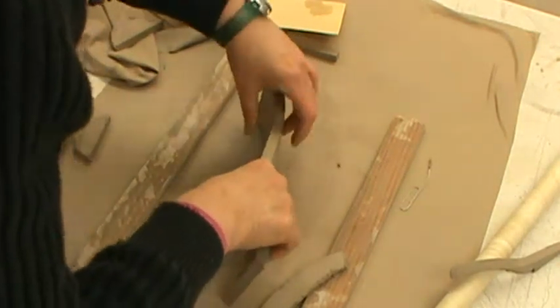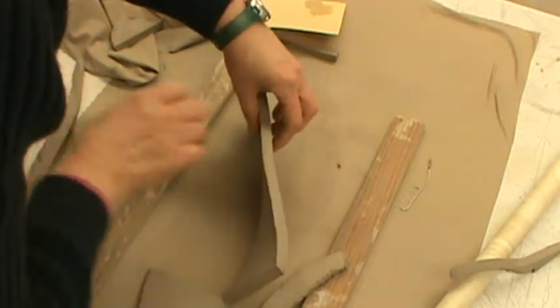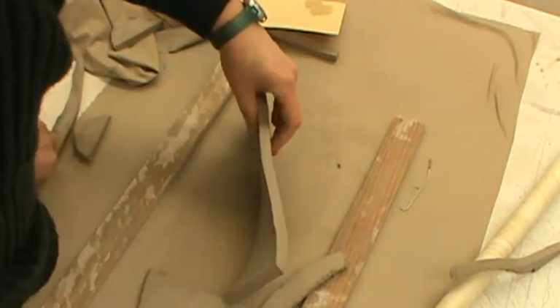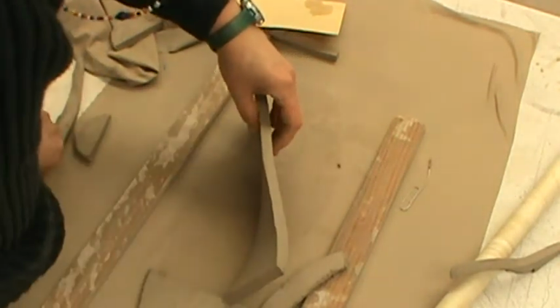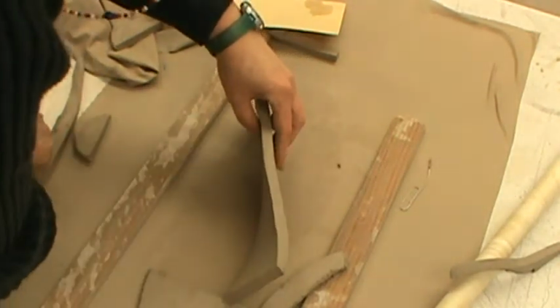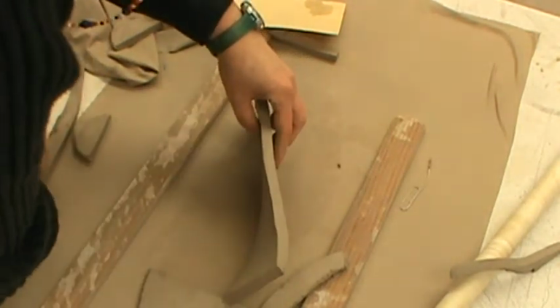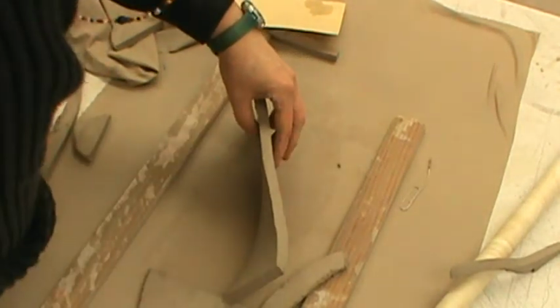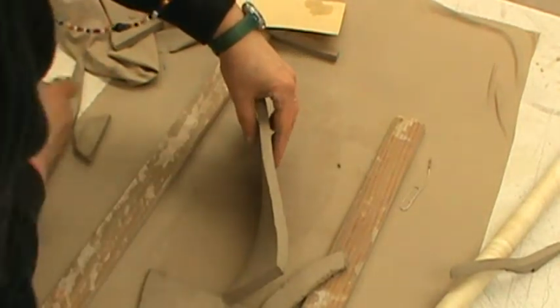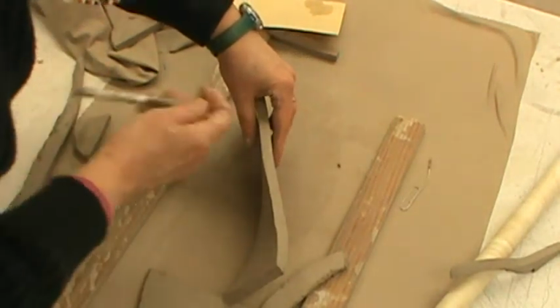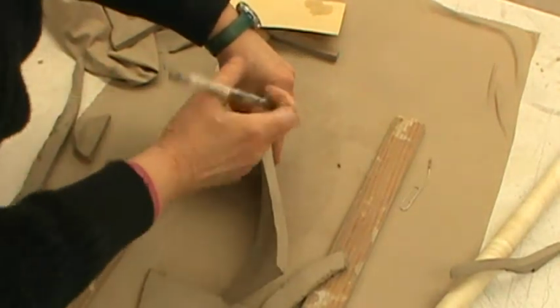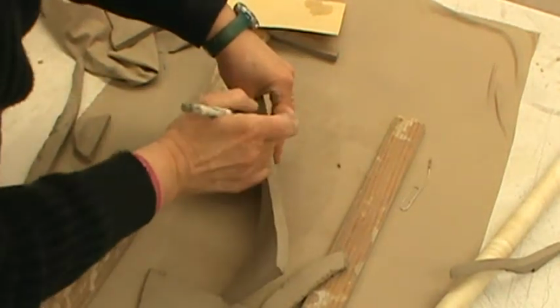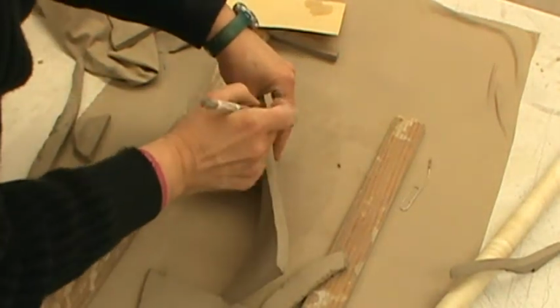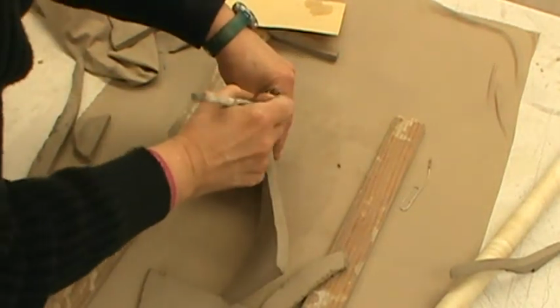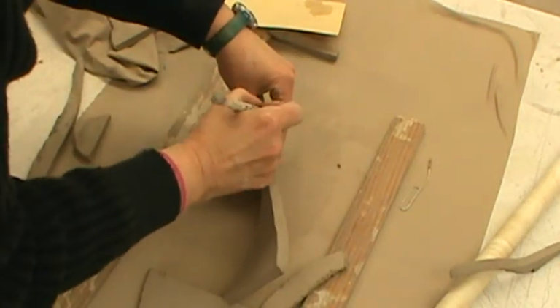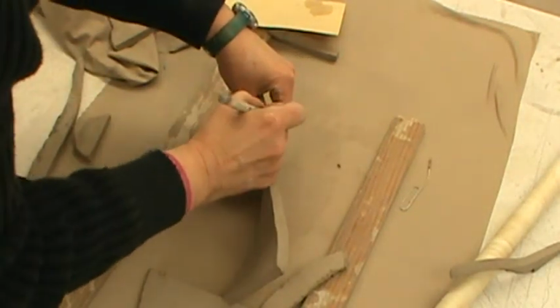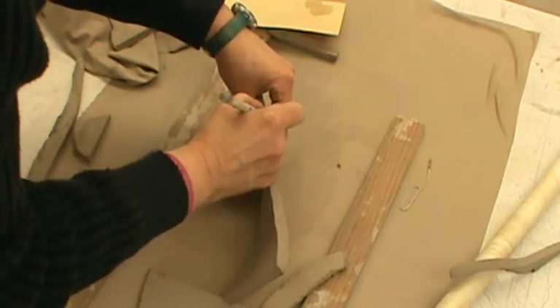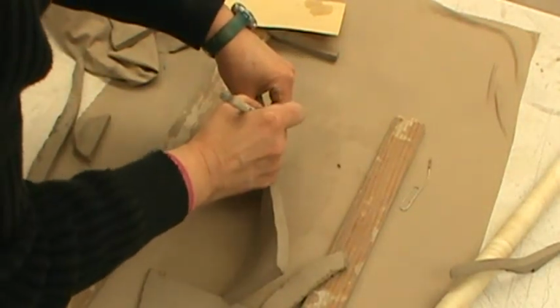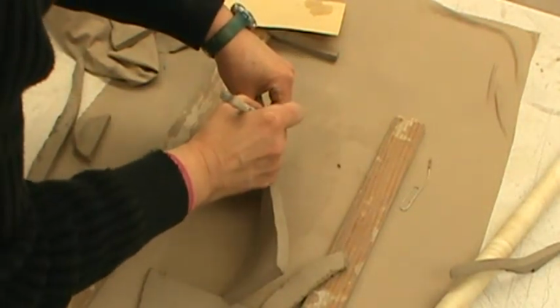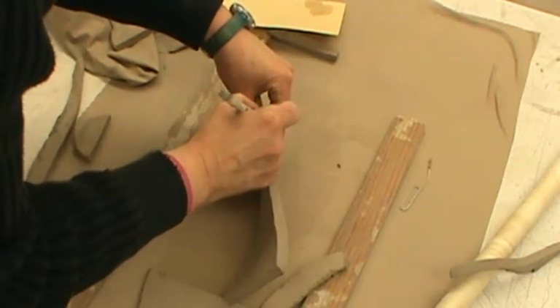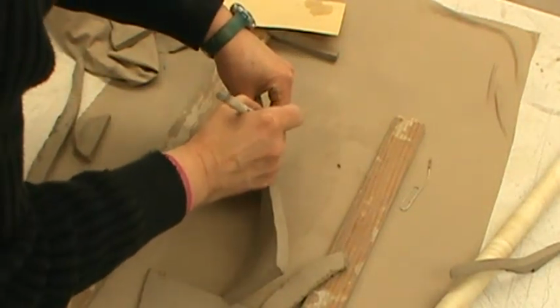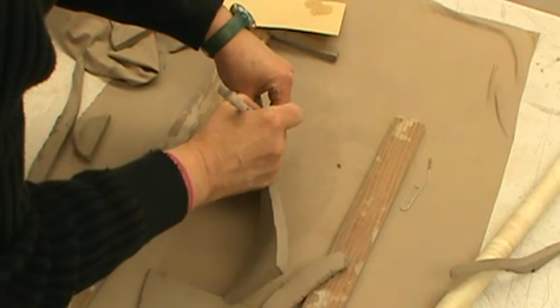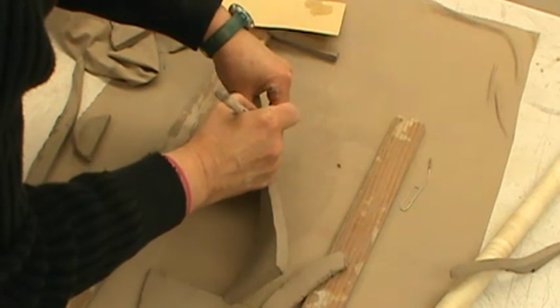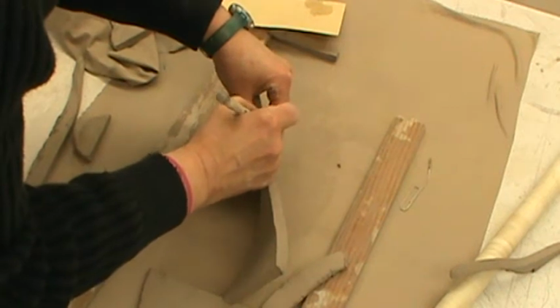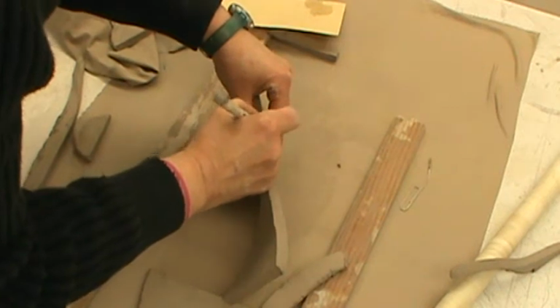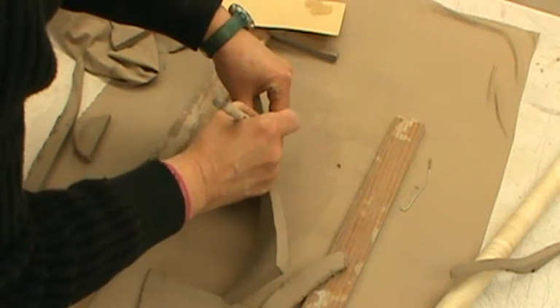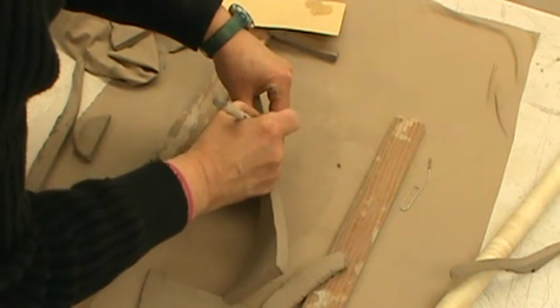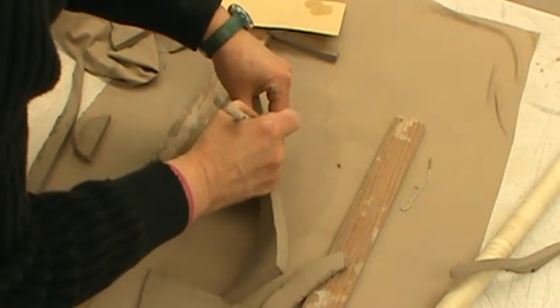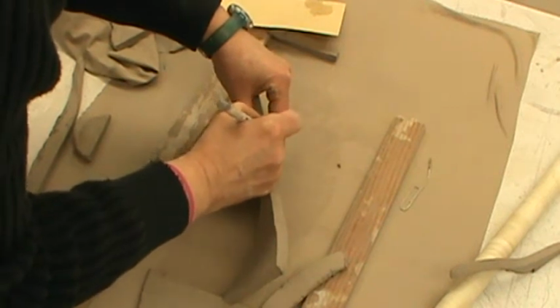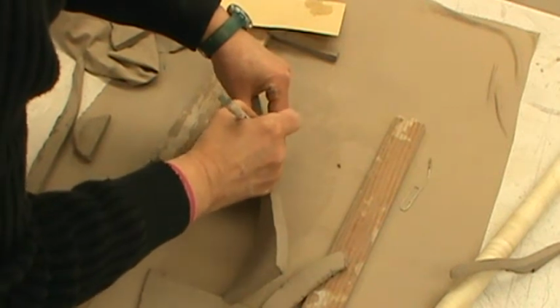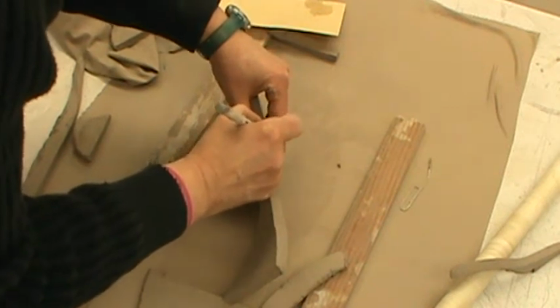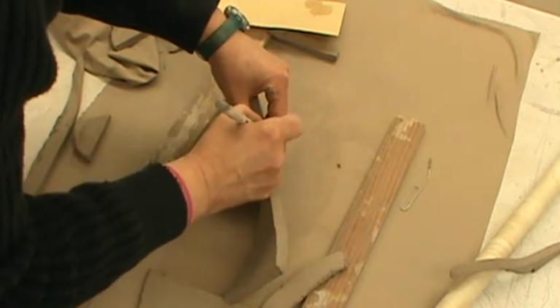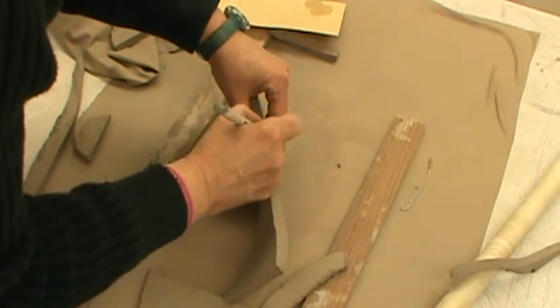Take your pin and write your name on the side.